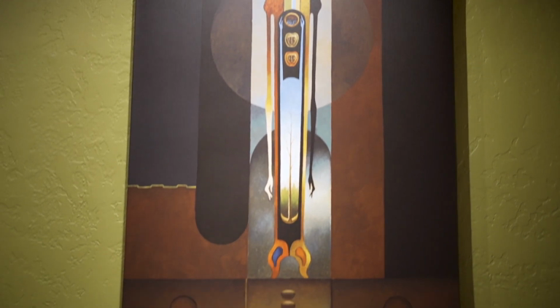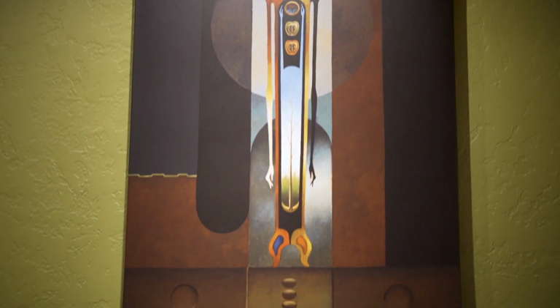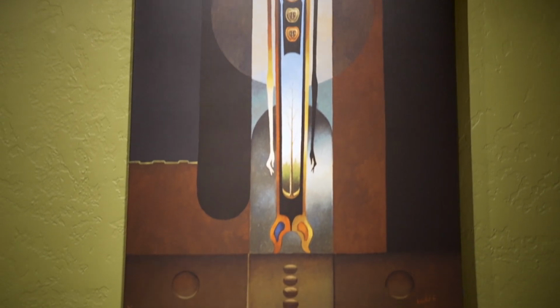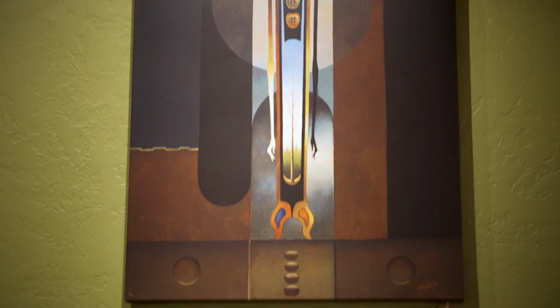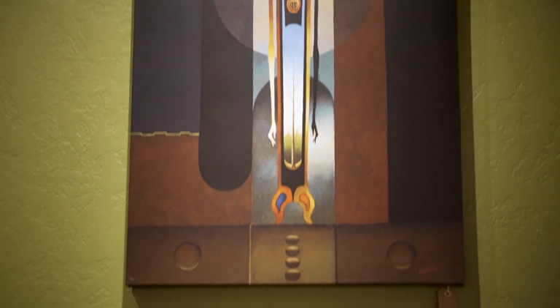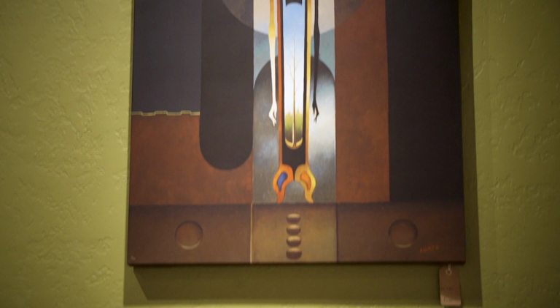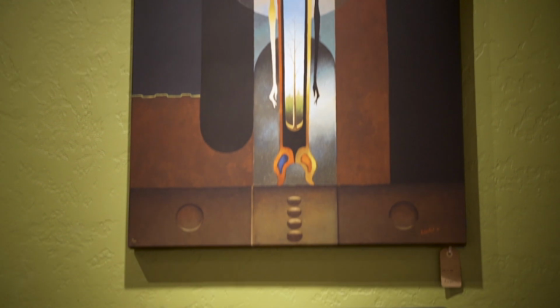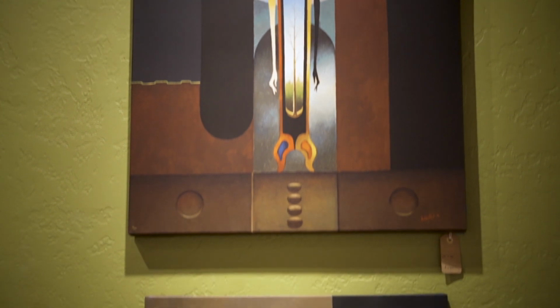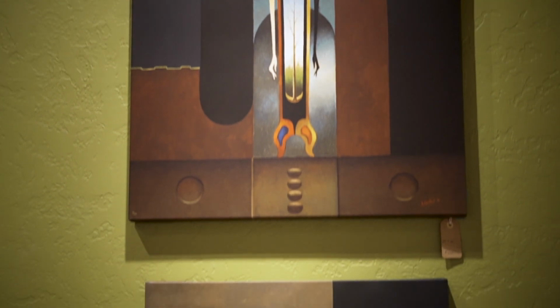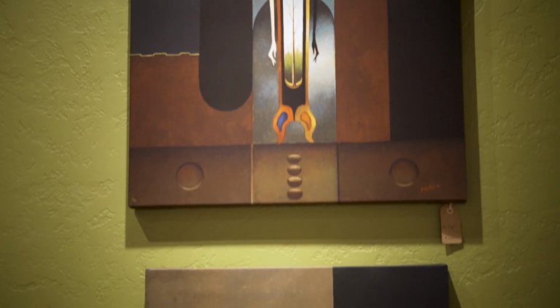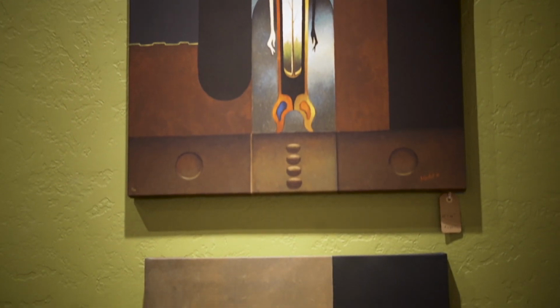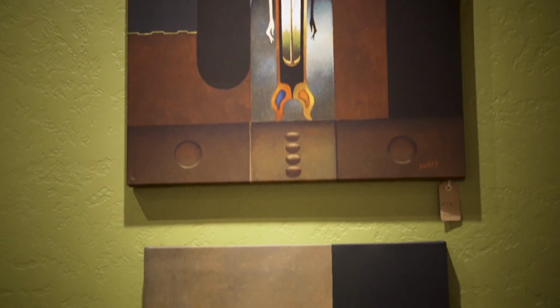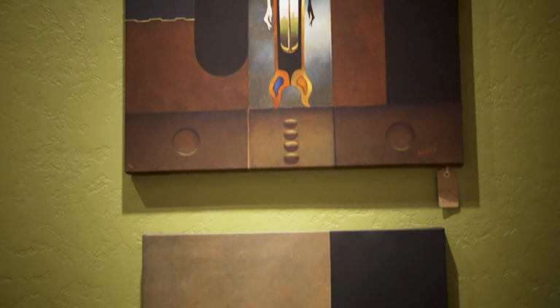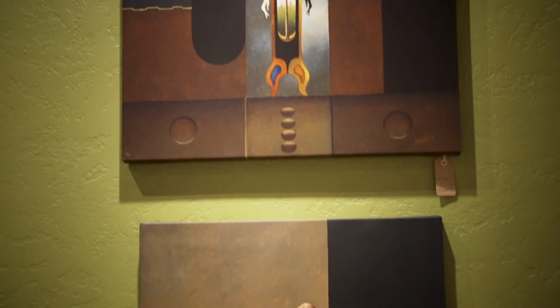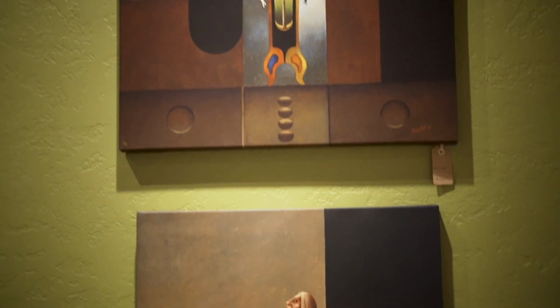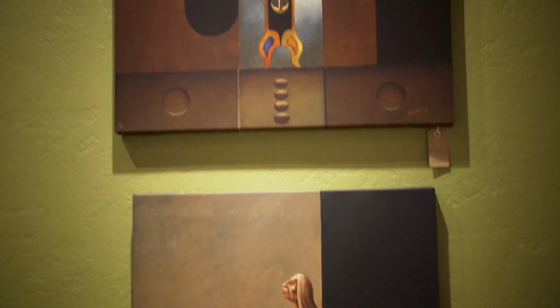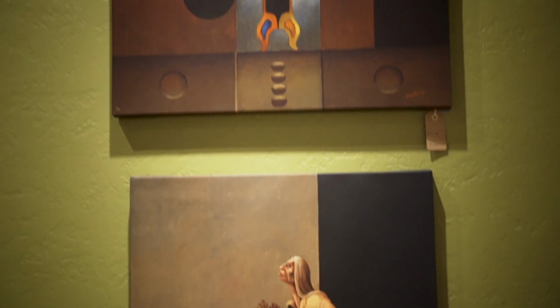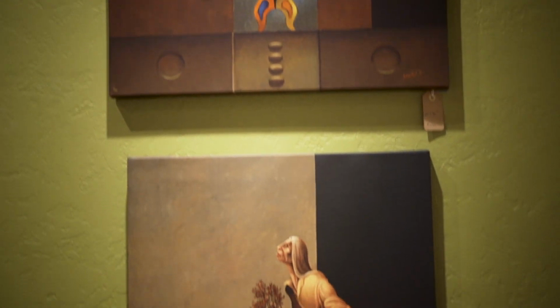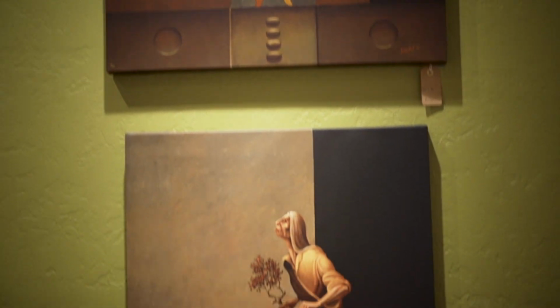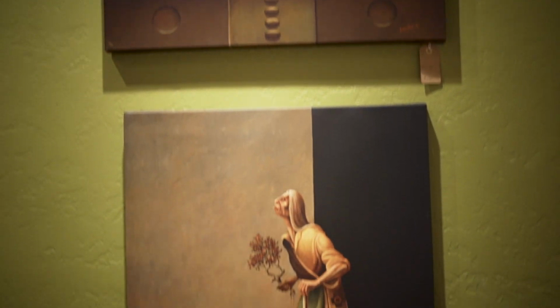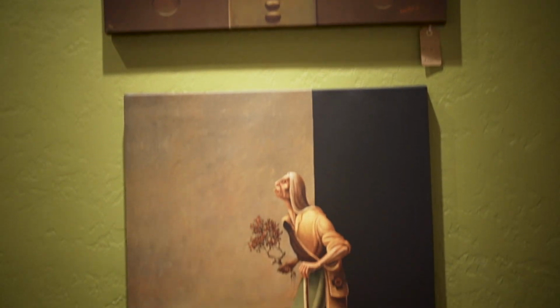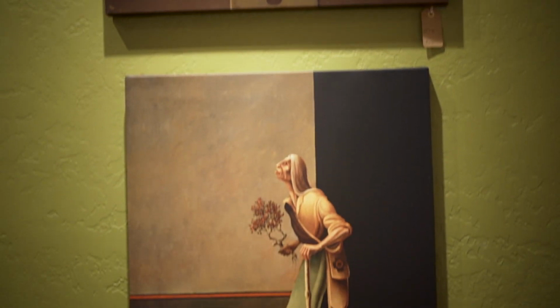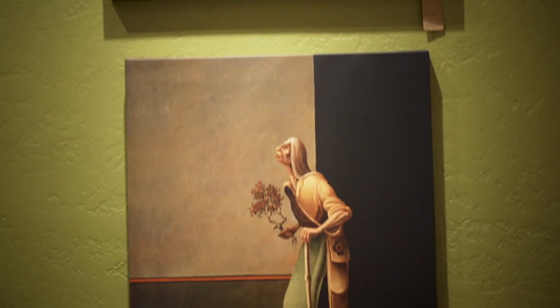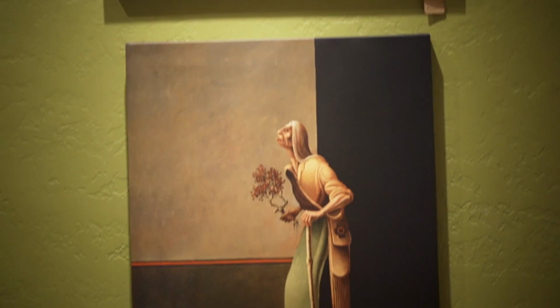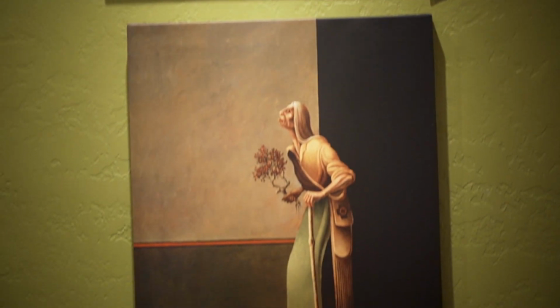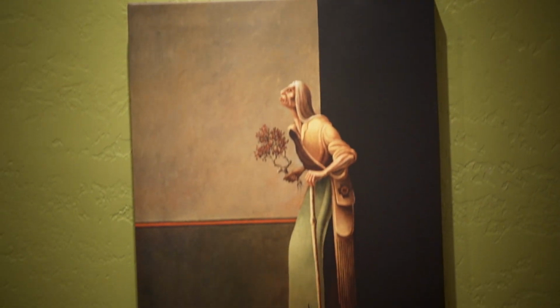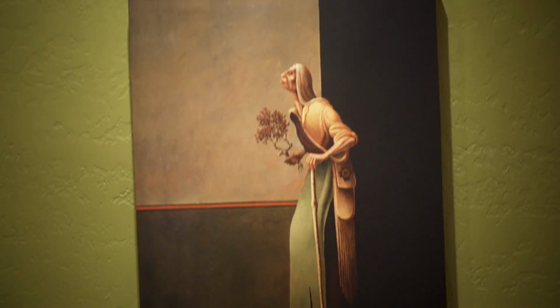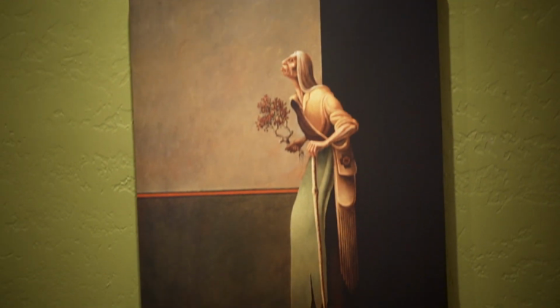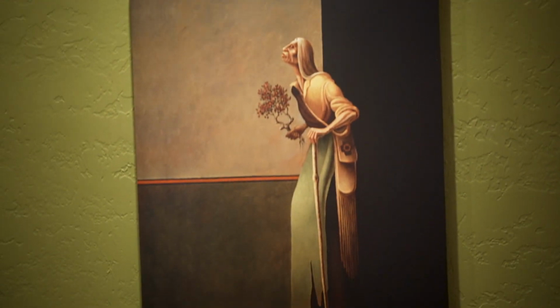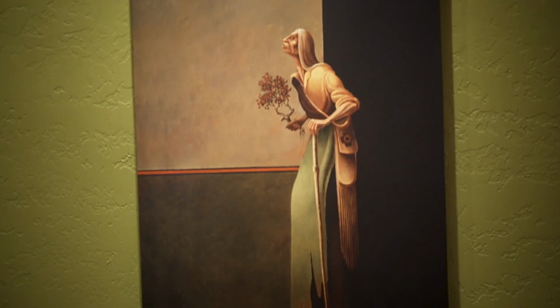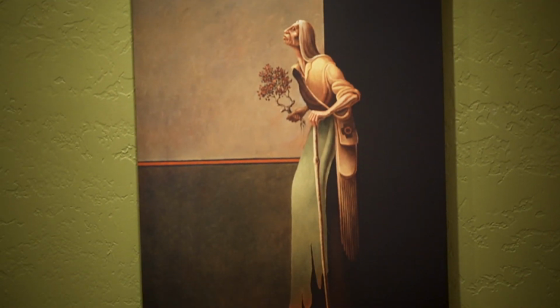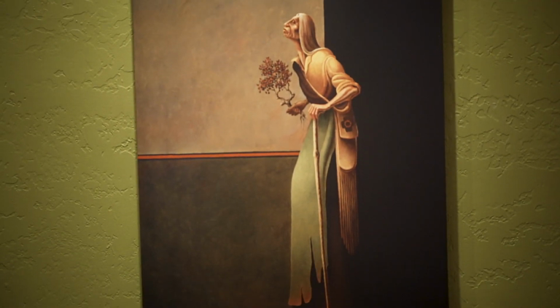Yeah, when people talk about that statement piece — yeah, this would be it. The focal piece, yeah.